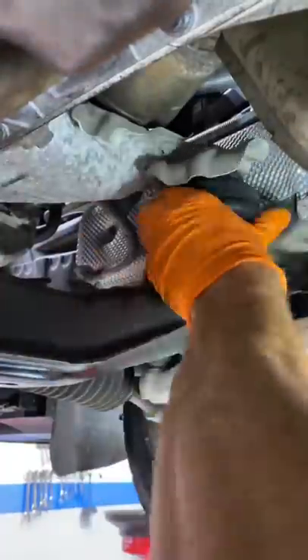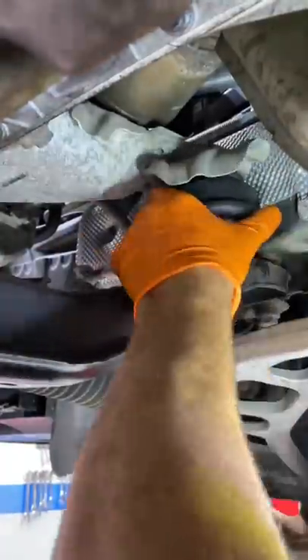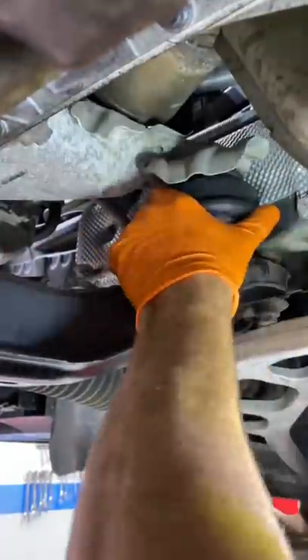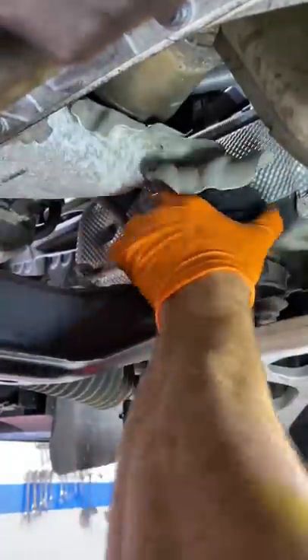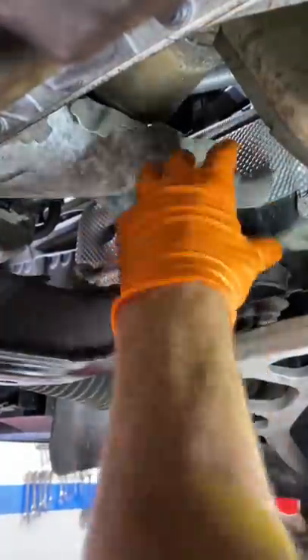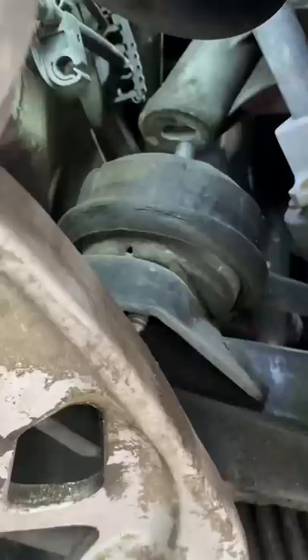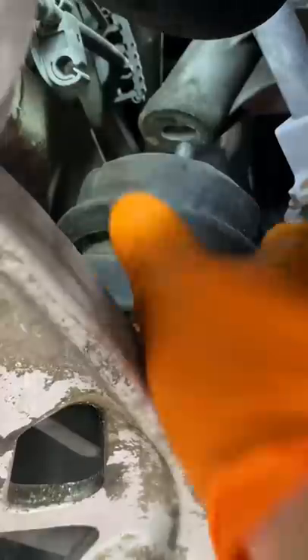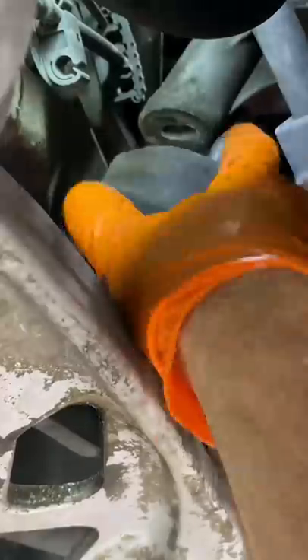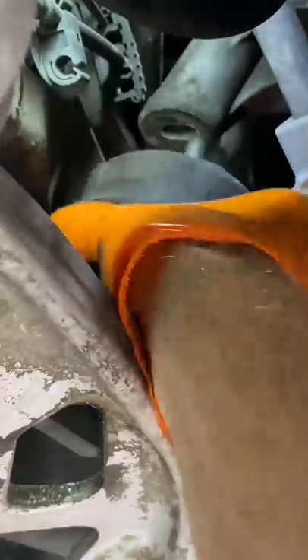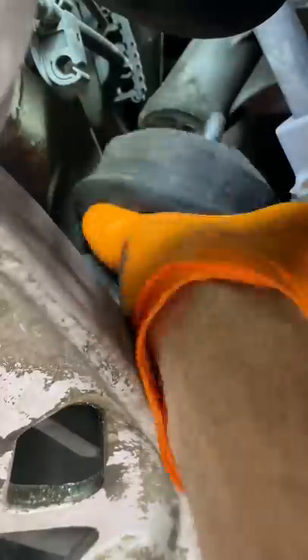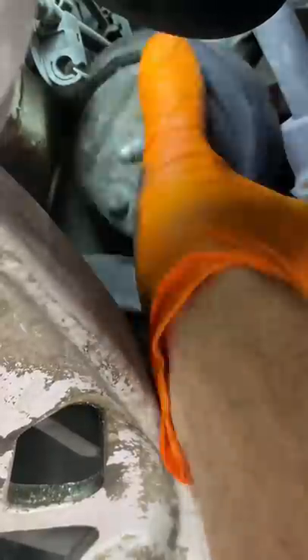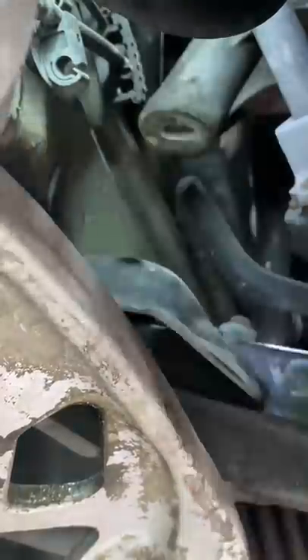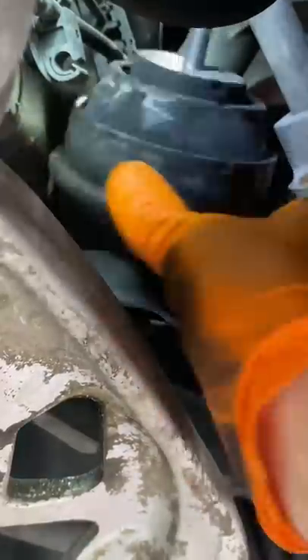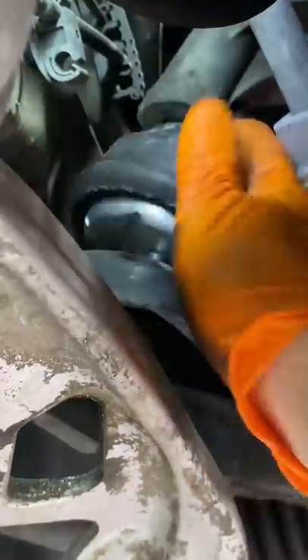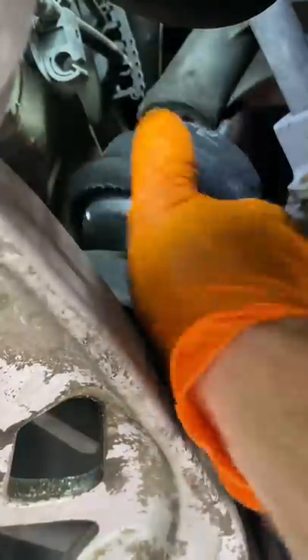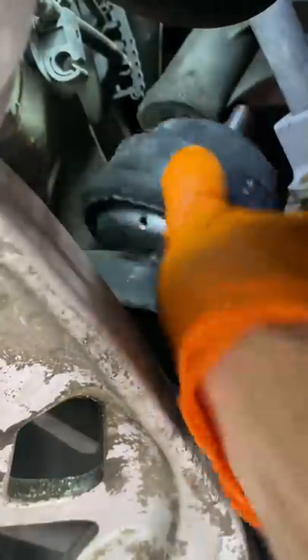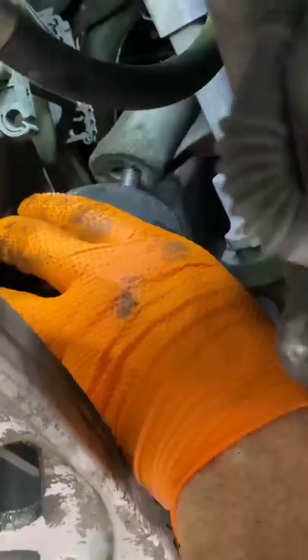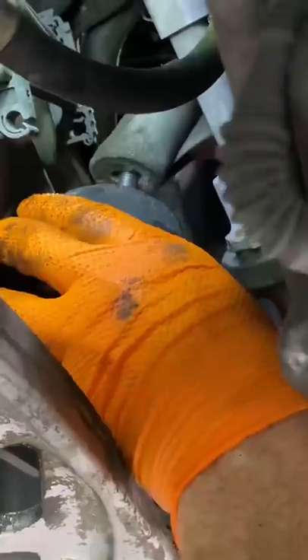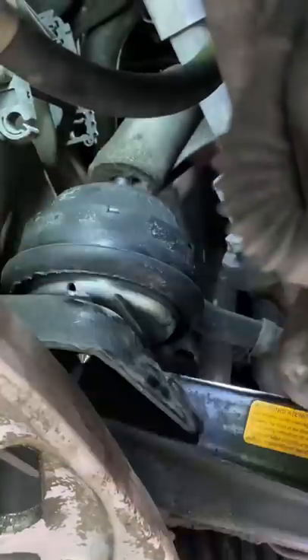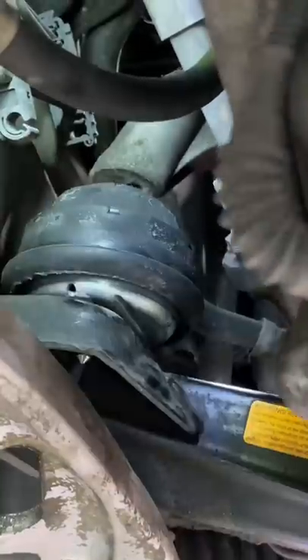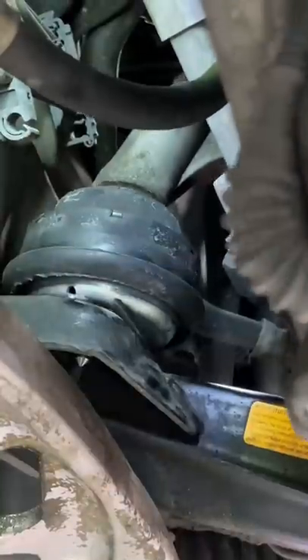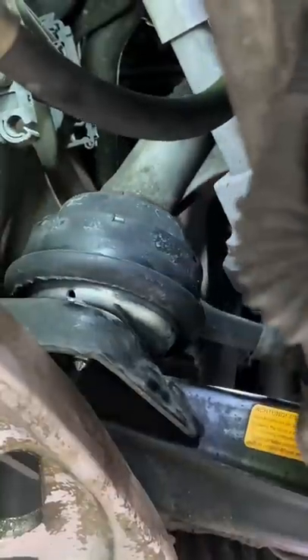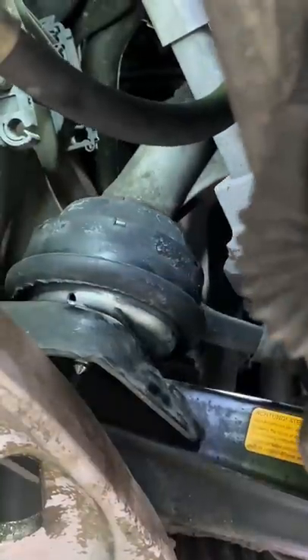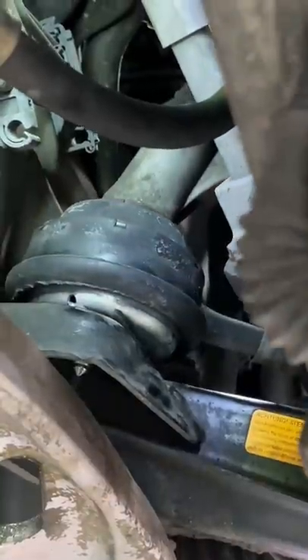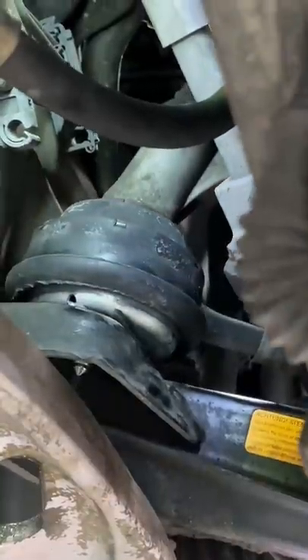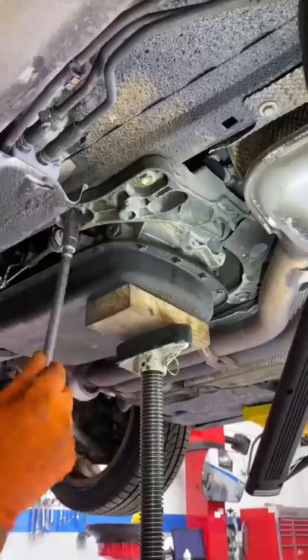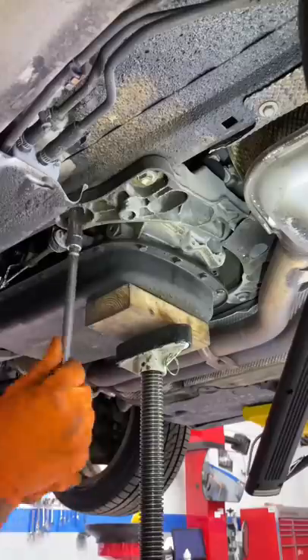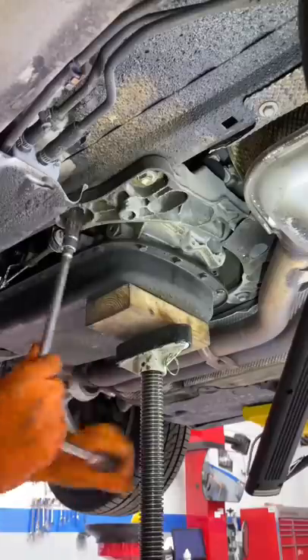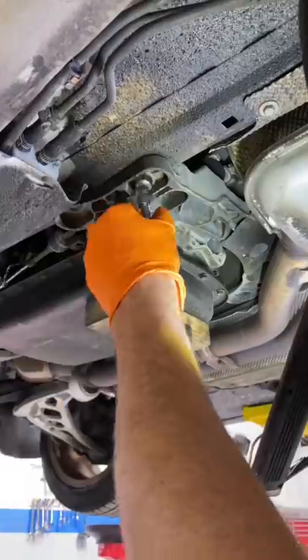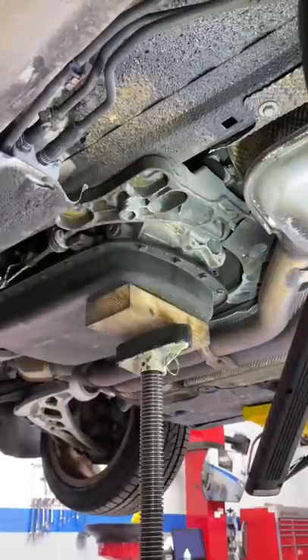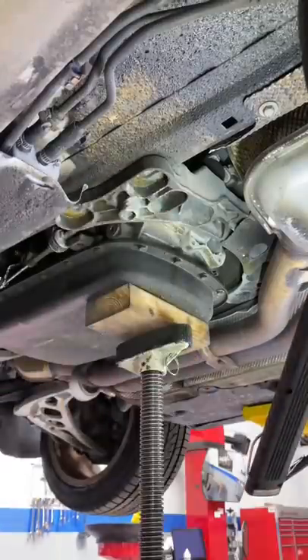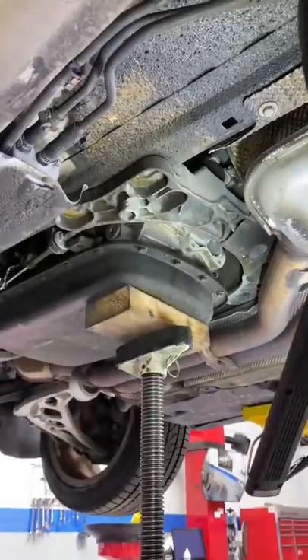Let's get it all installed. Moving on to the driver's side, get the old one out of there, the new one in, and moving on to the transmission mounts.